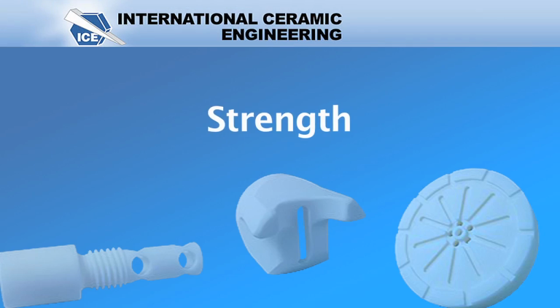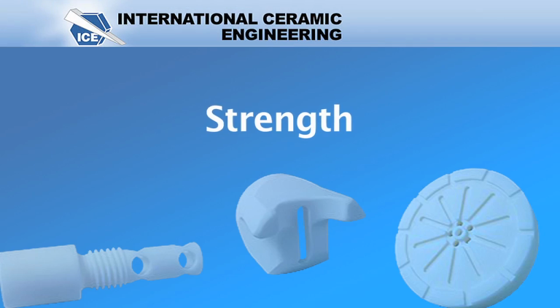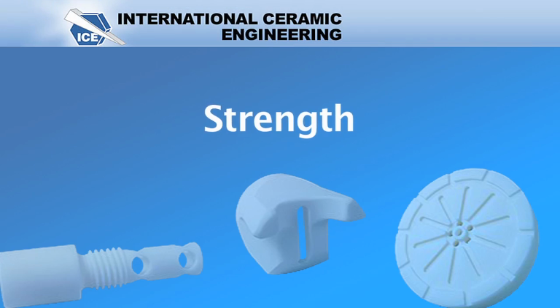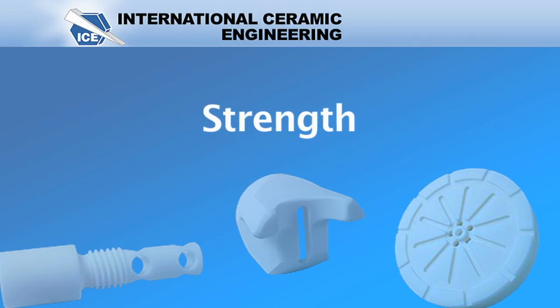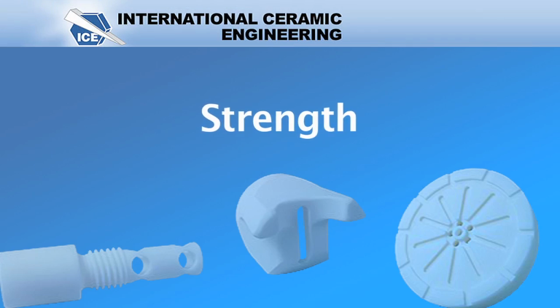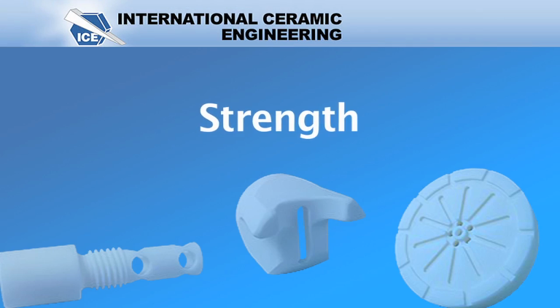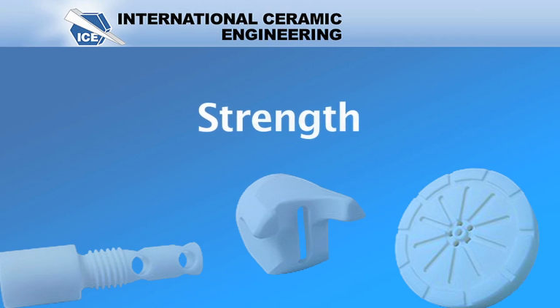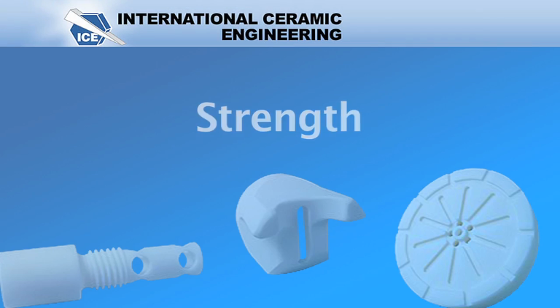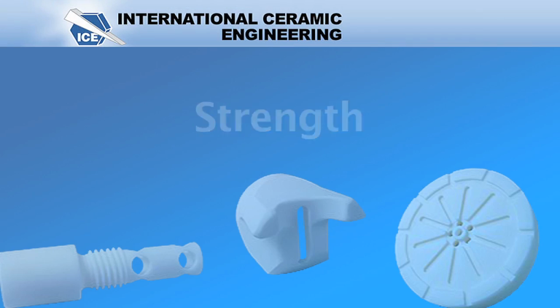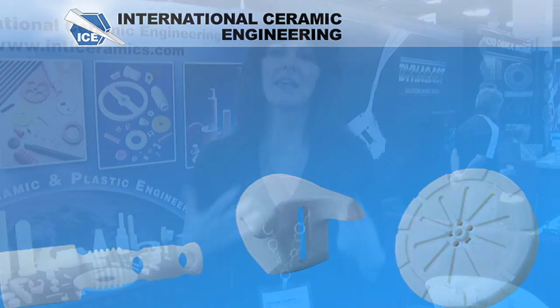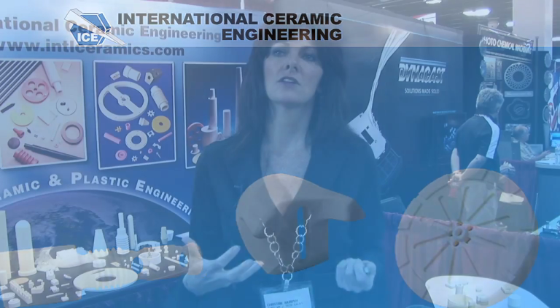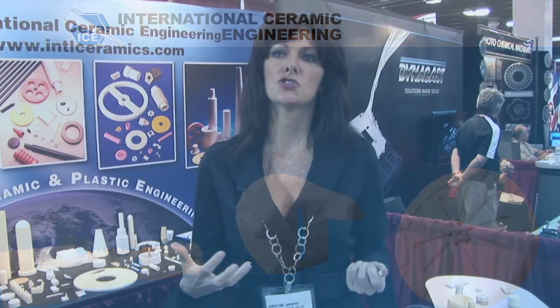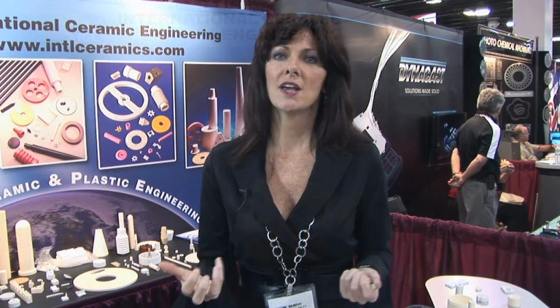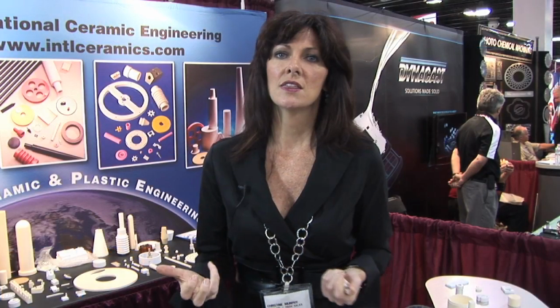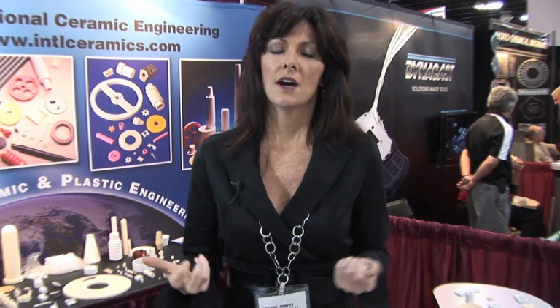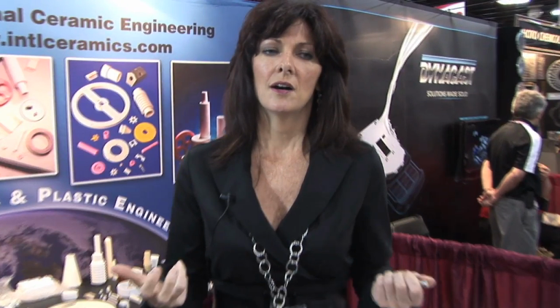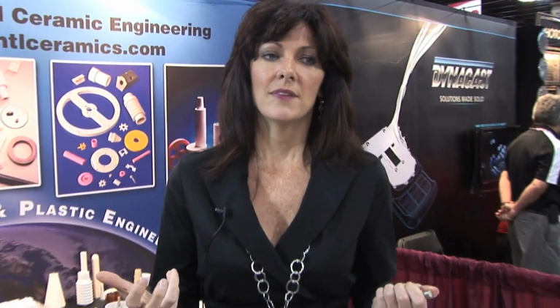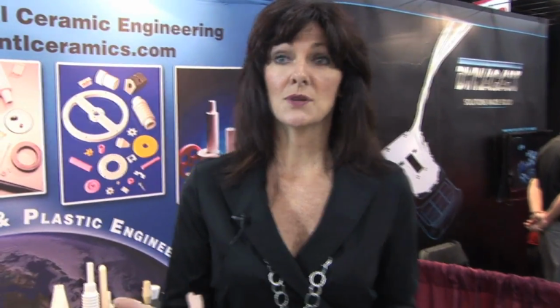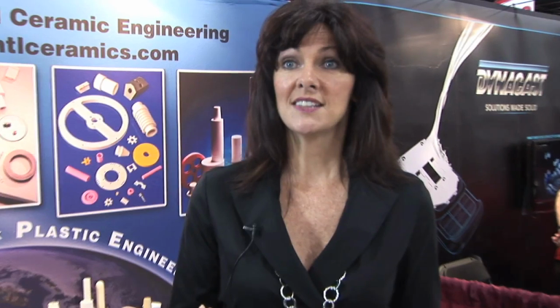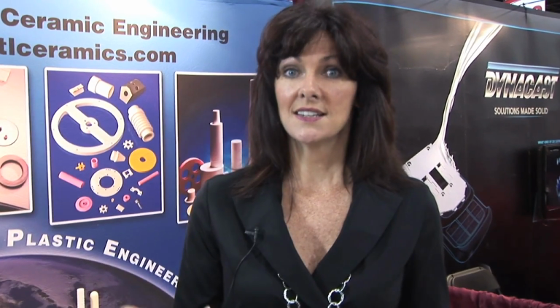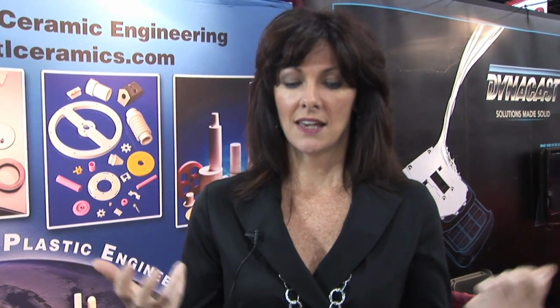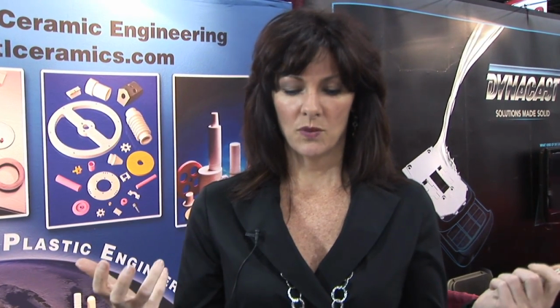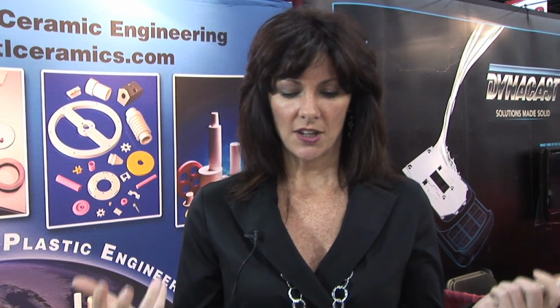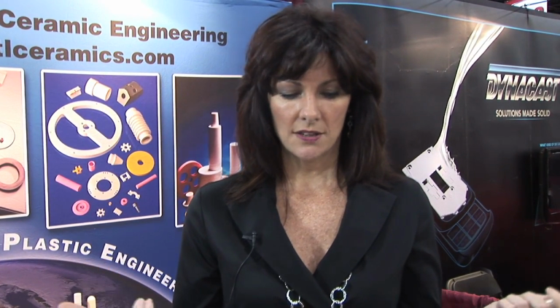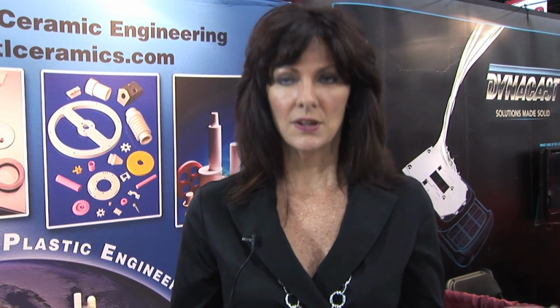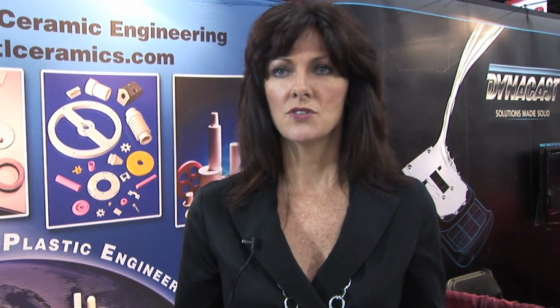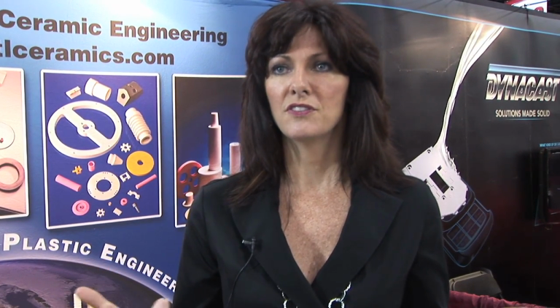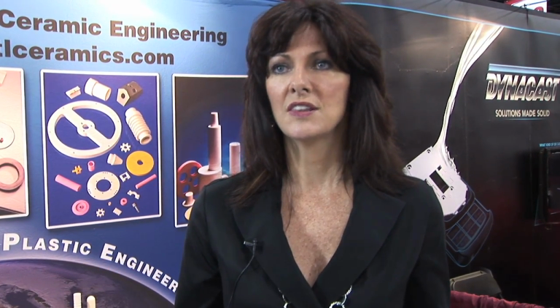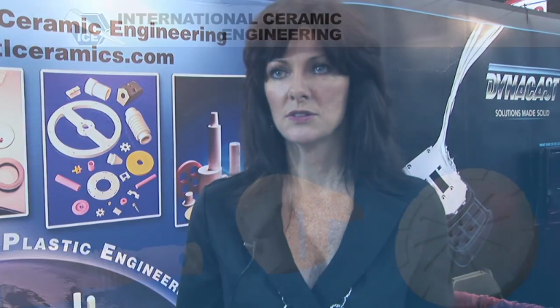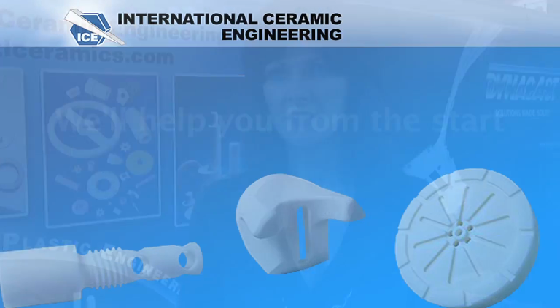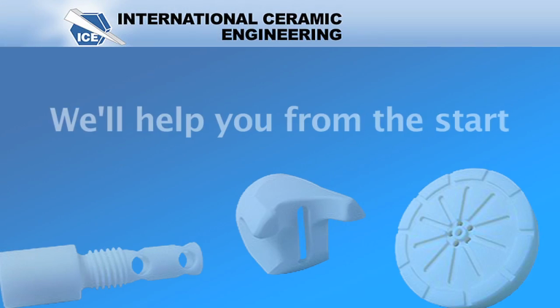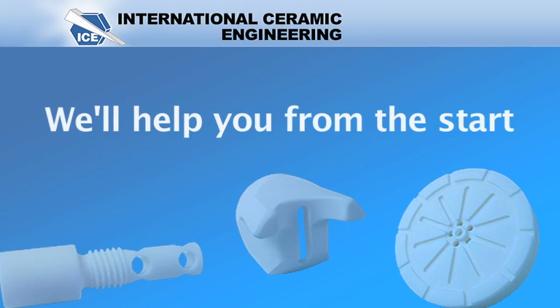If it's designed properly, the mechanical strength is outstanding — it can withstand 350,000 PSI.